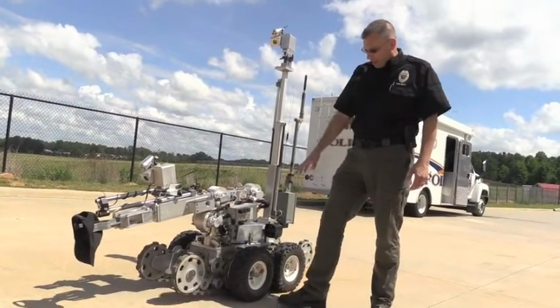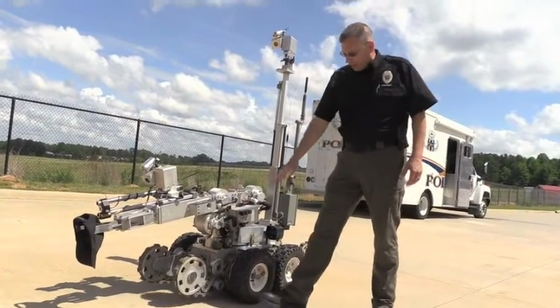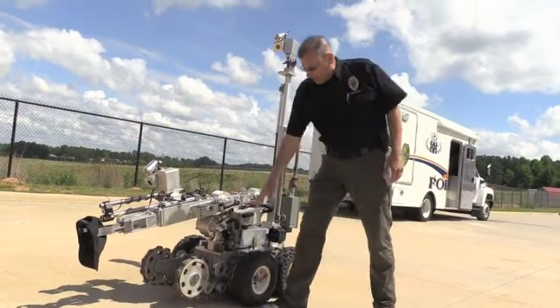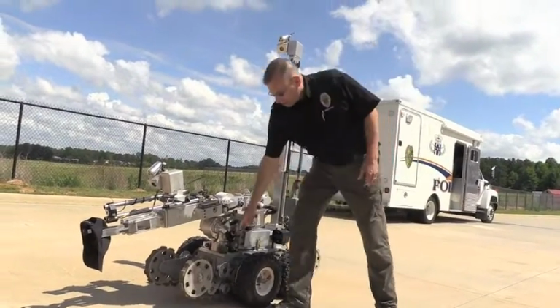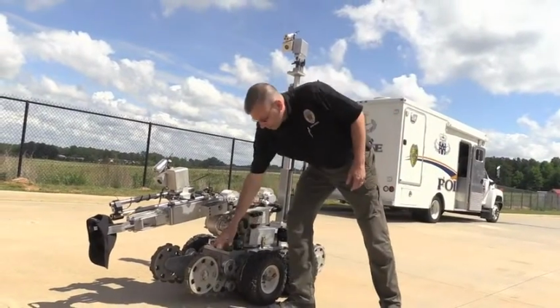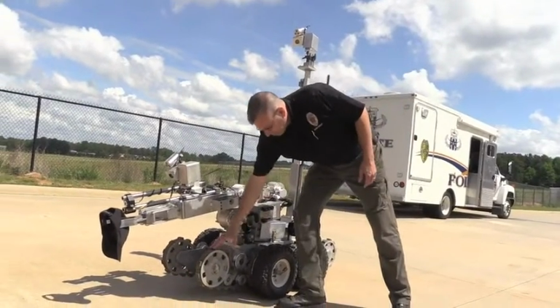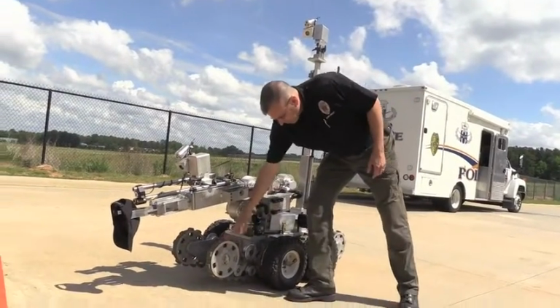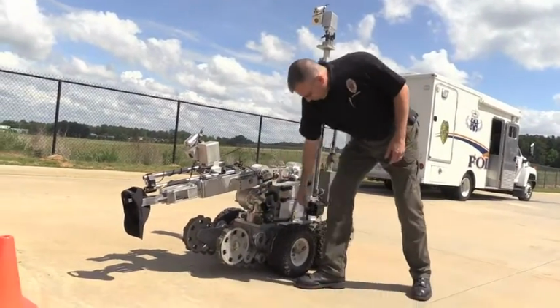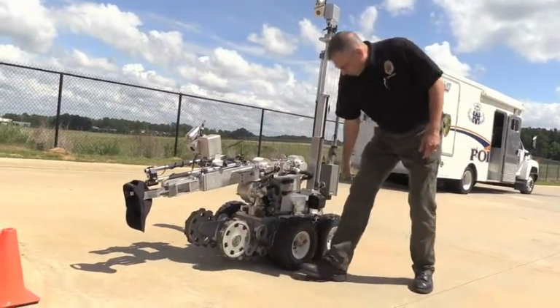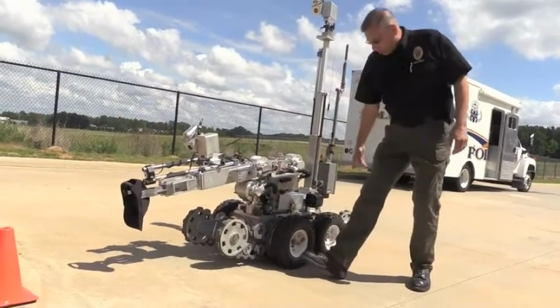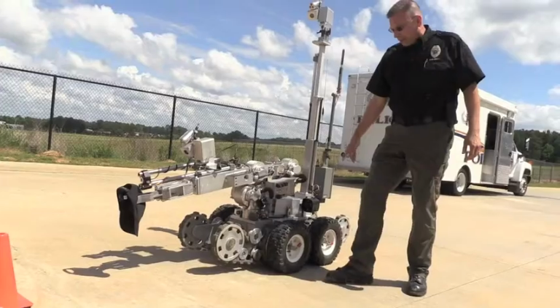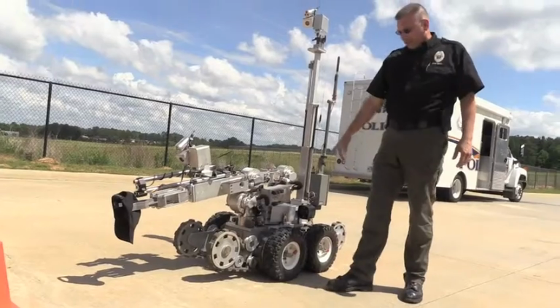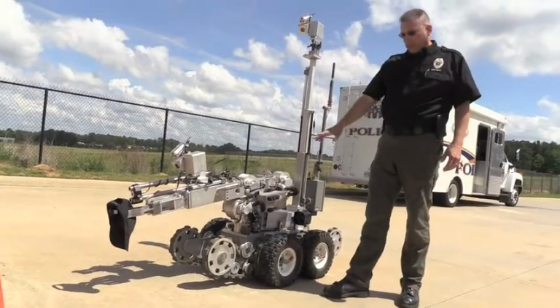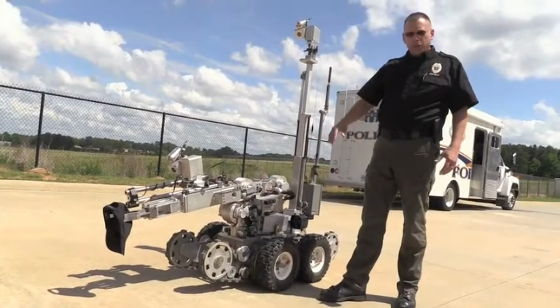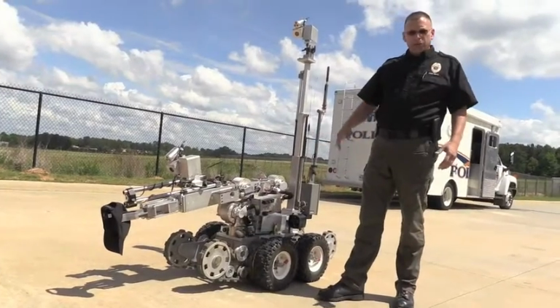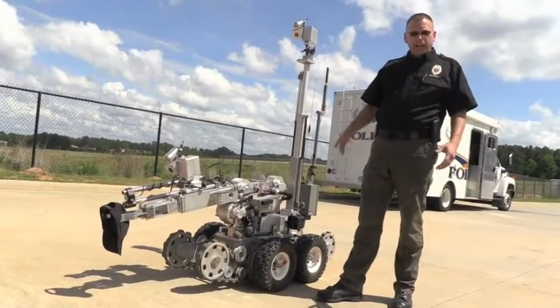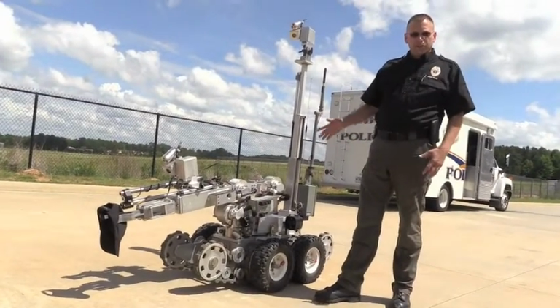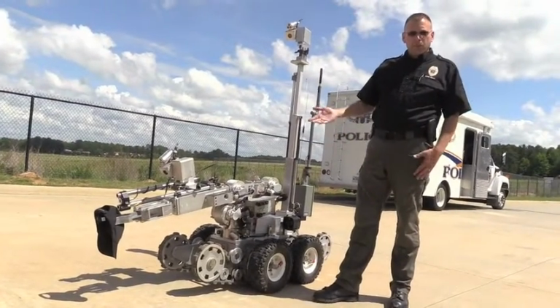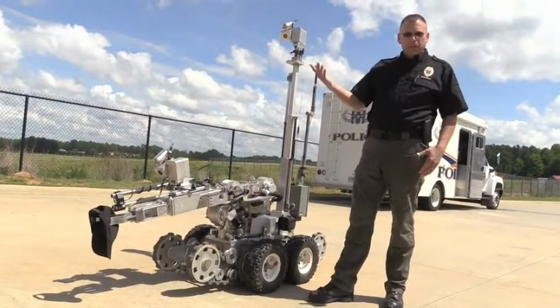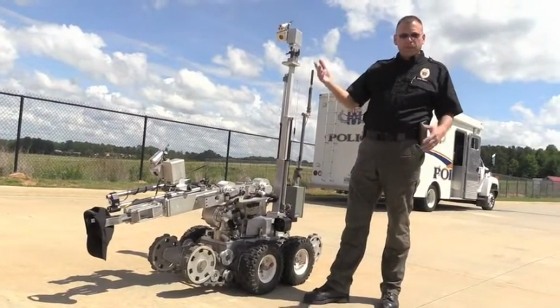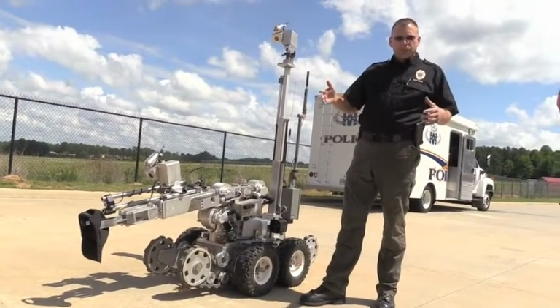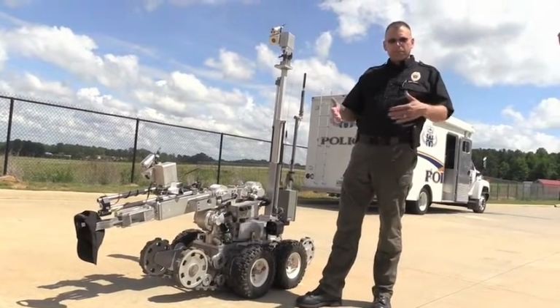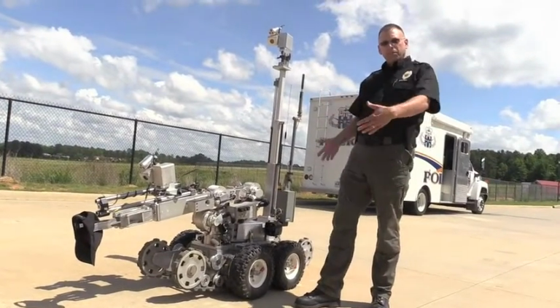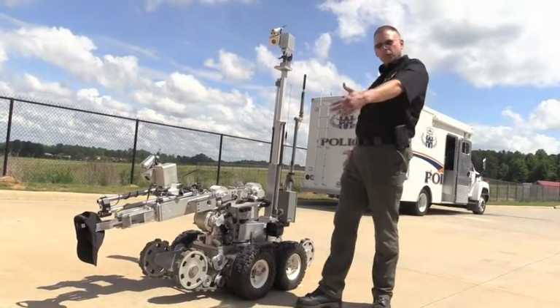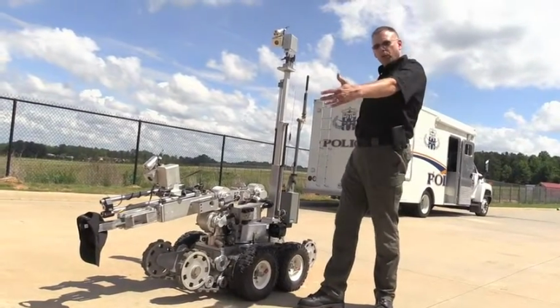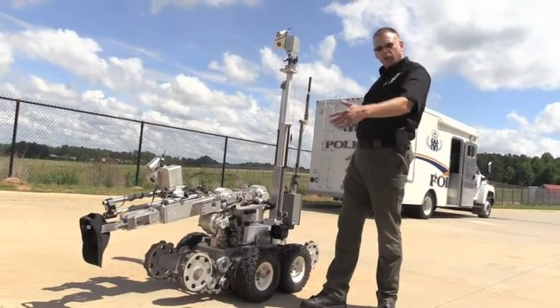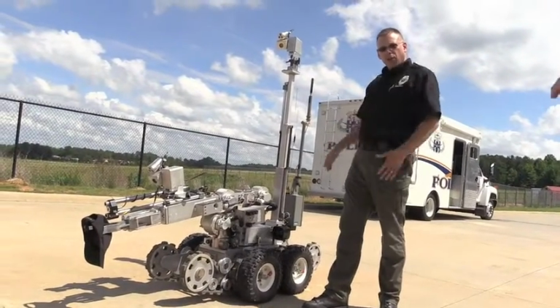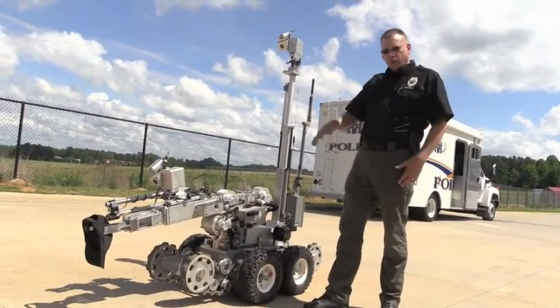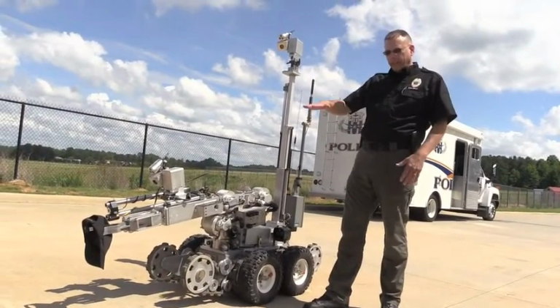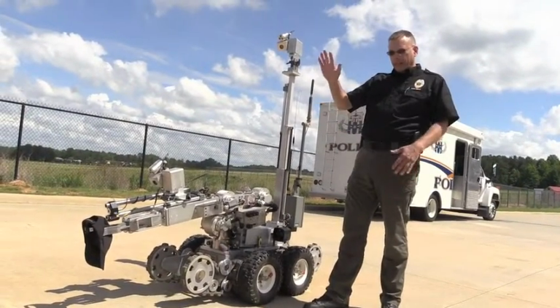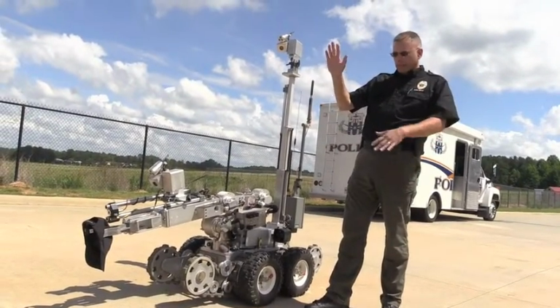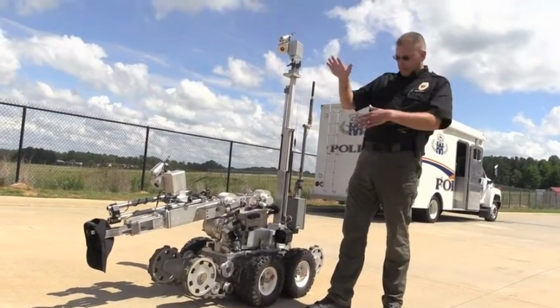The articulators on the front and rear — that's what we use to aid us going up and down steps. It makes the robot longer and we can aim them up.